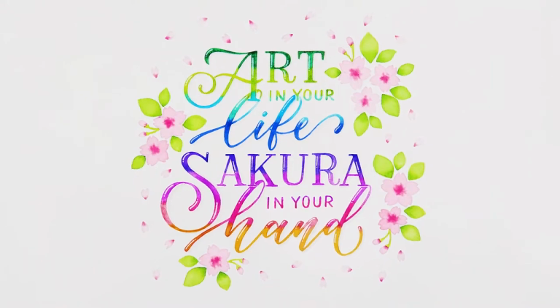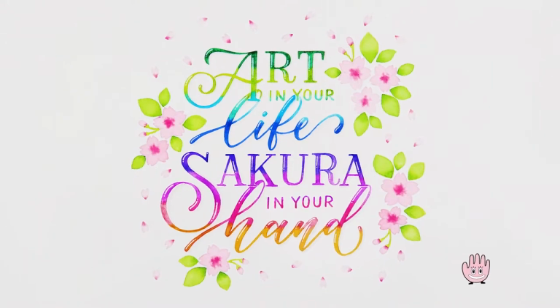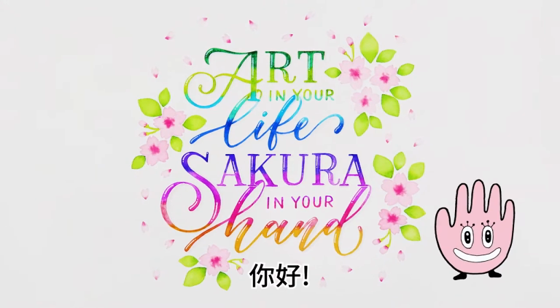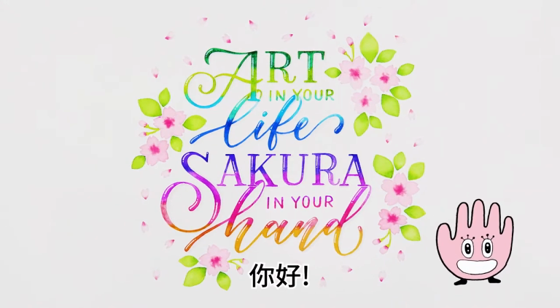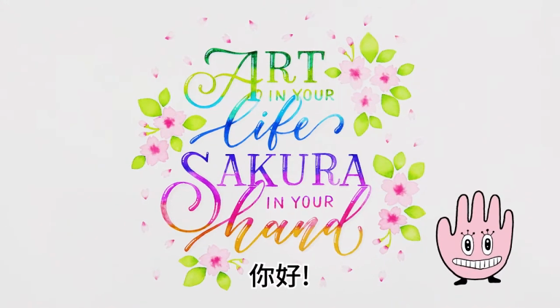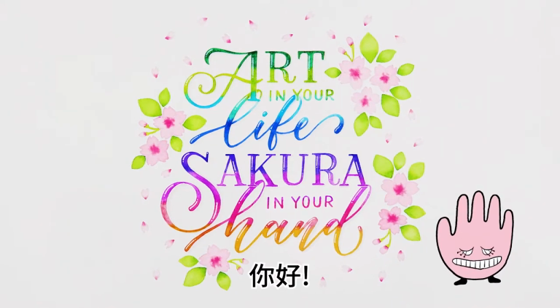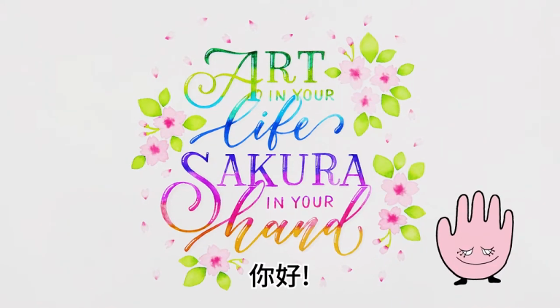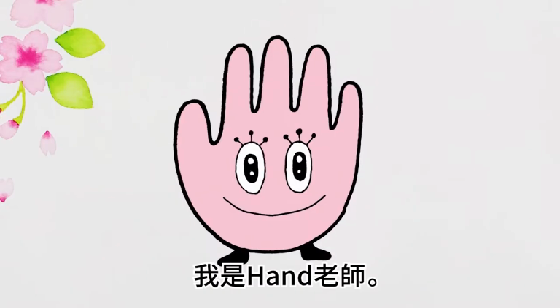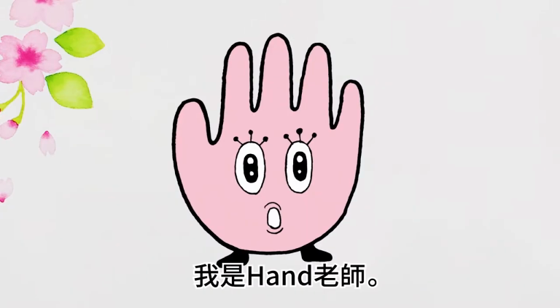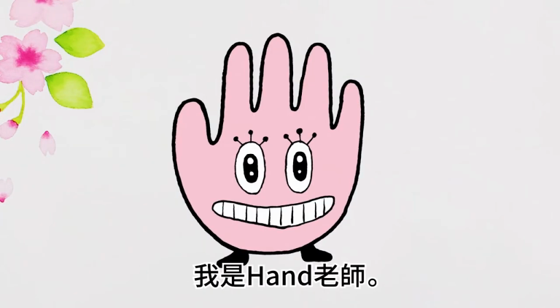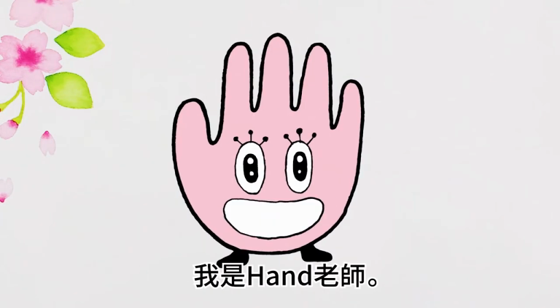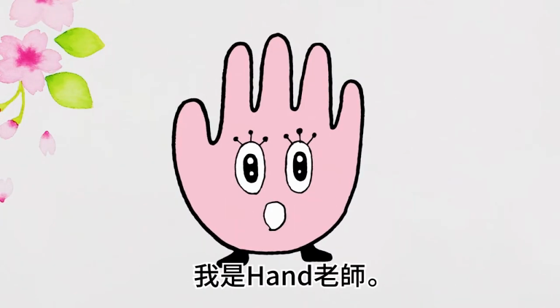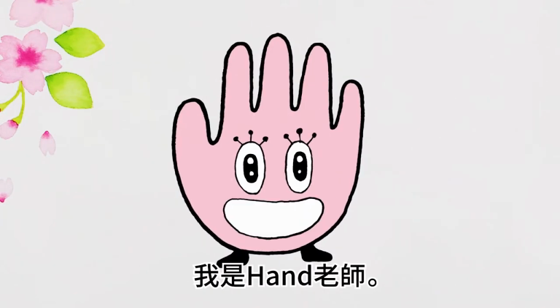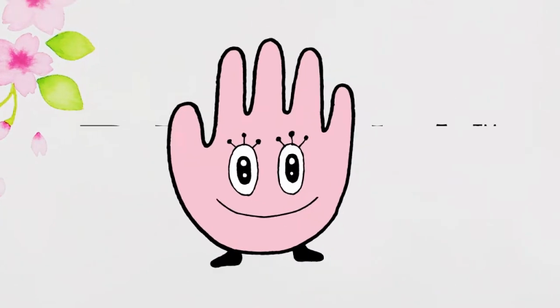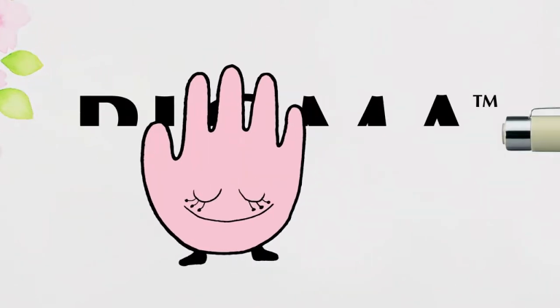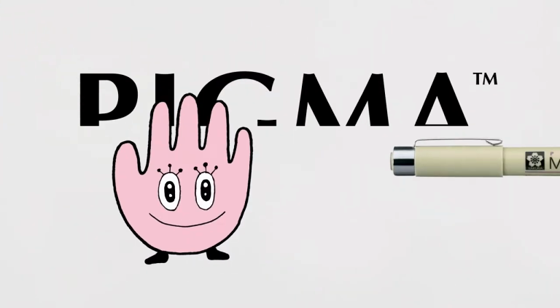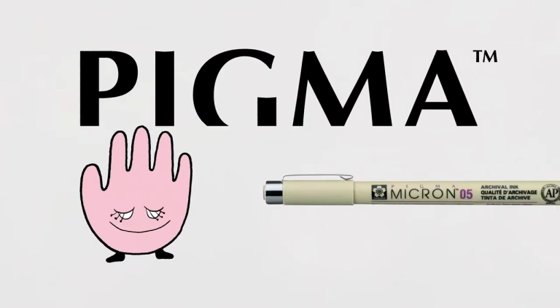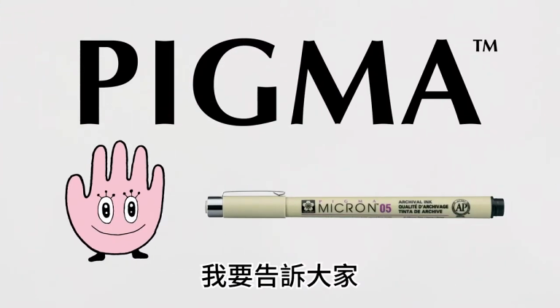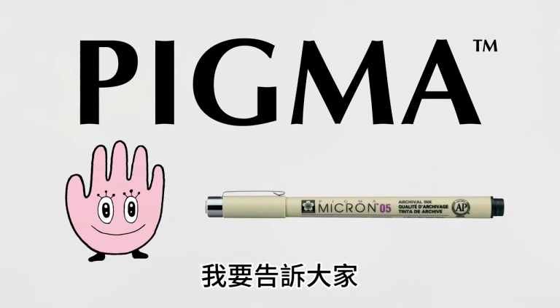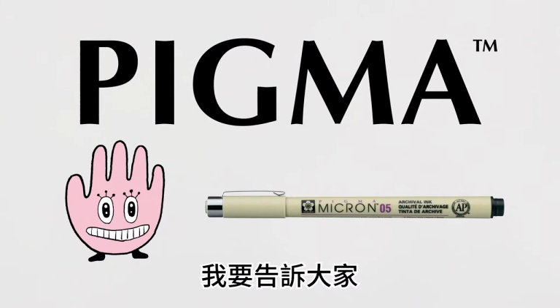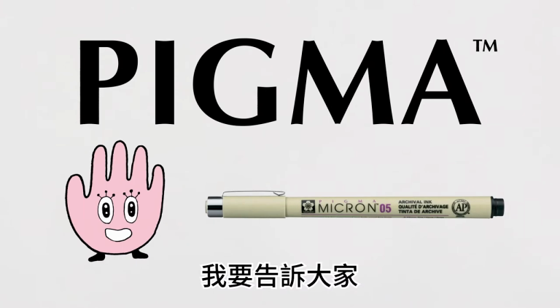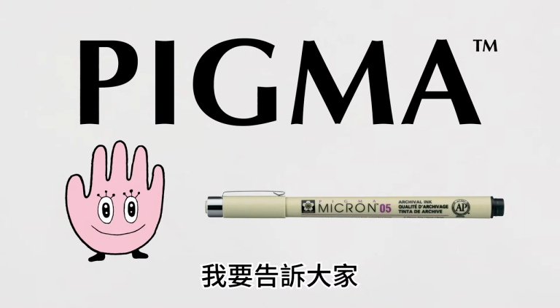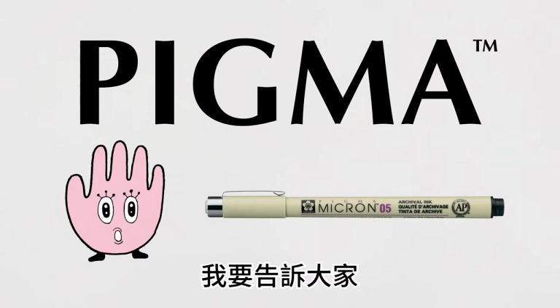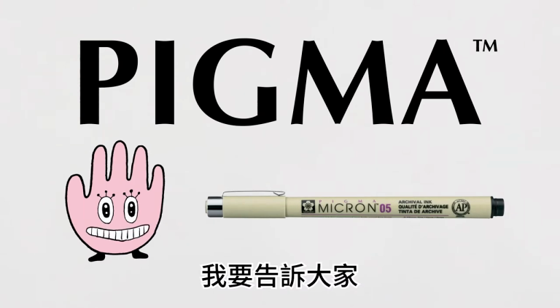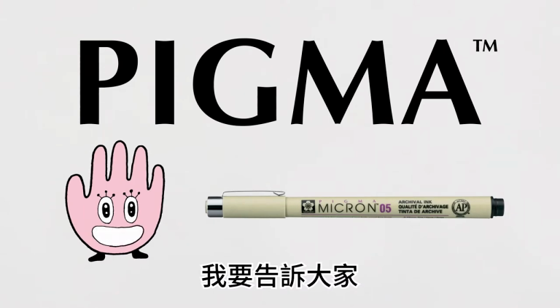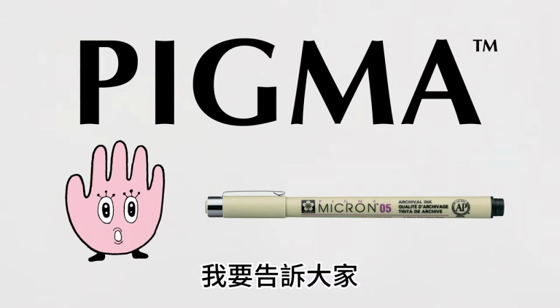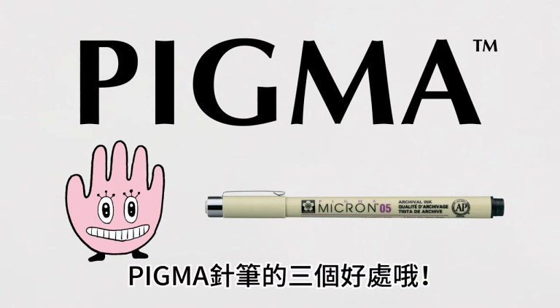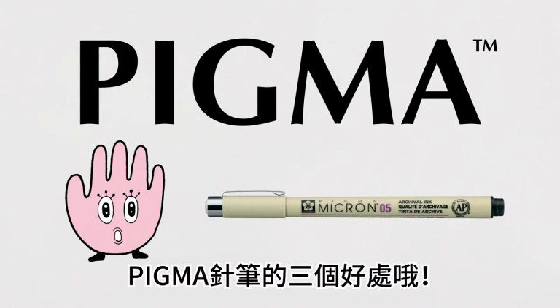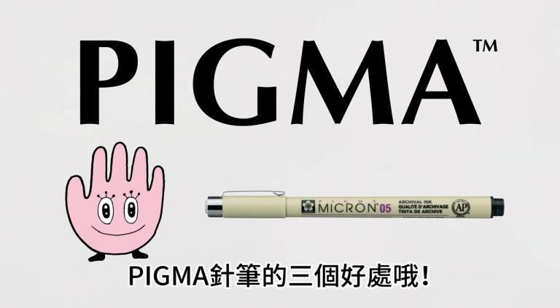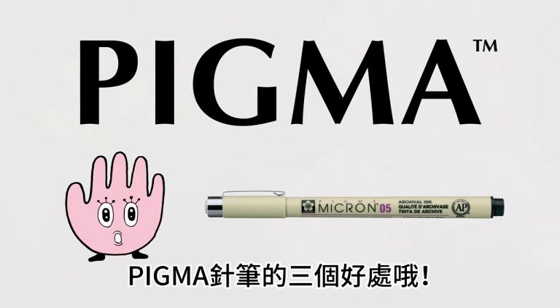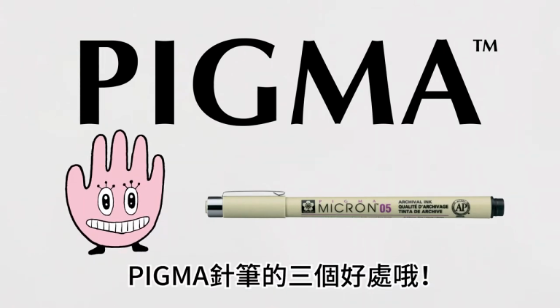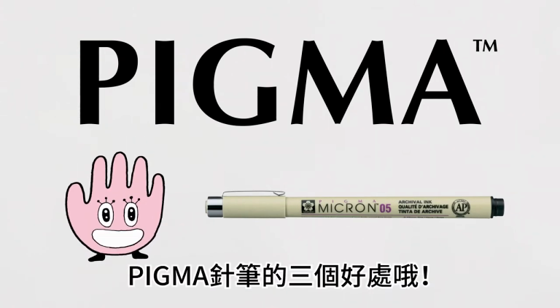Hi, this is Han-chan. Let me tell you three fab things about Pigma.